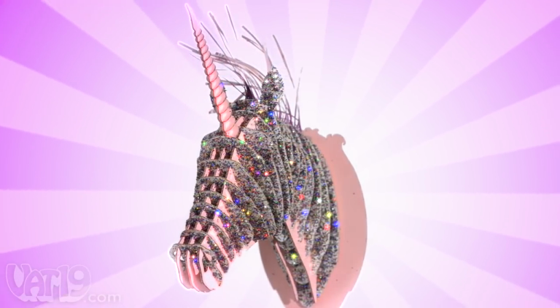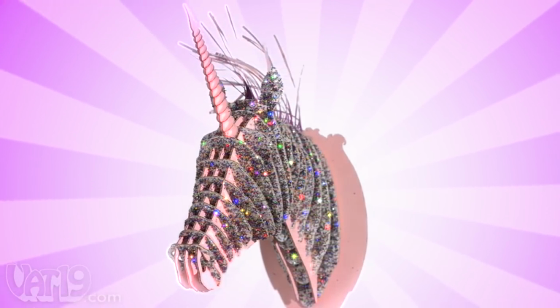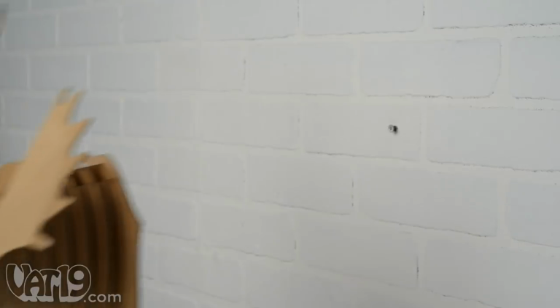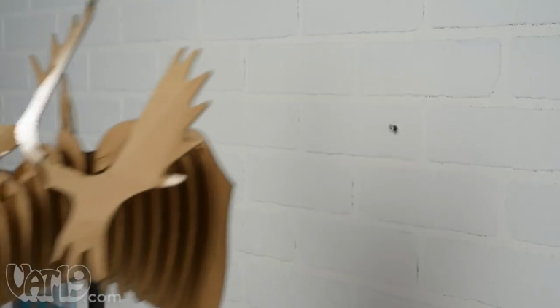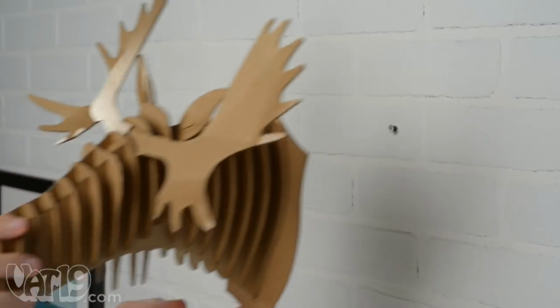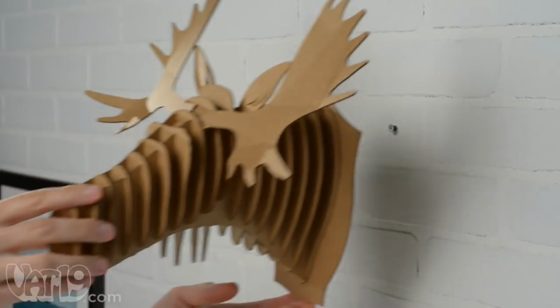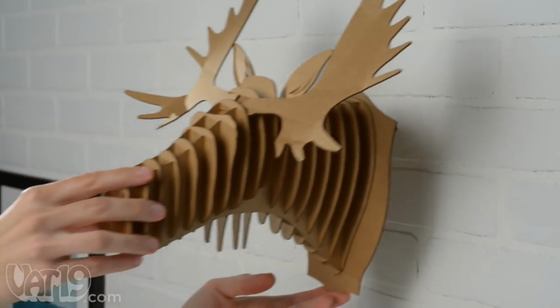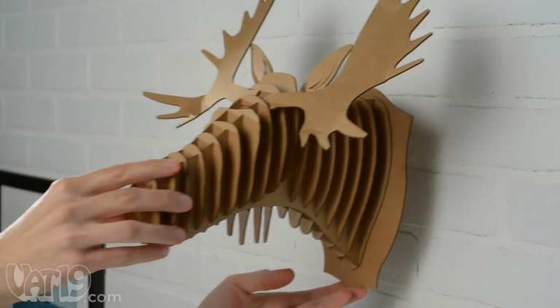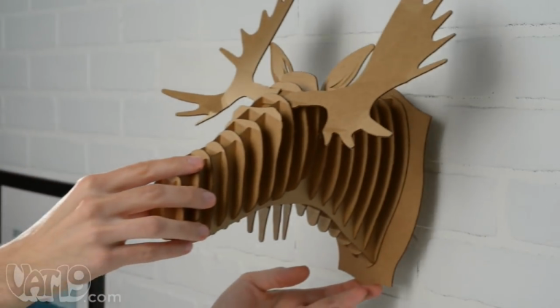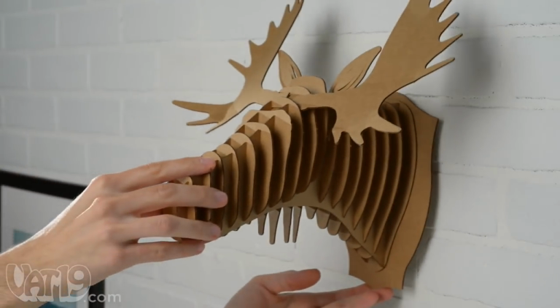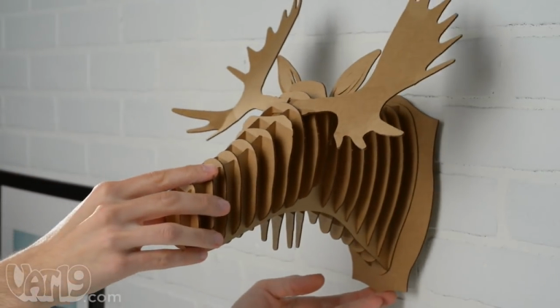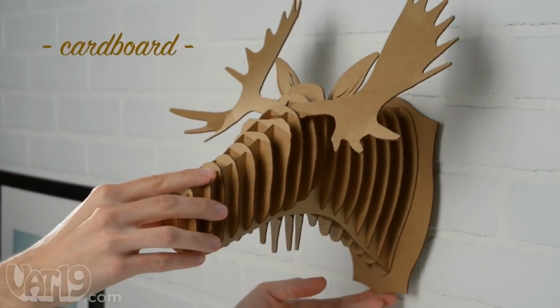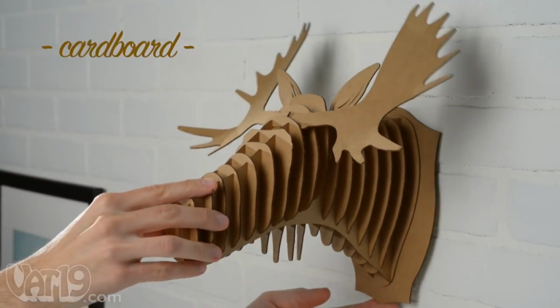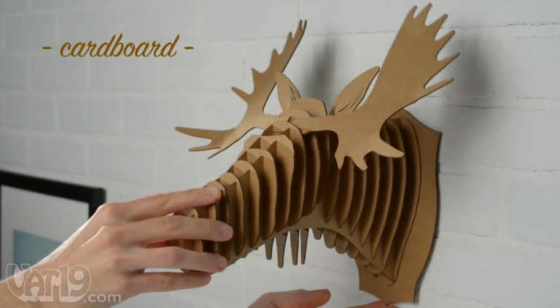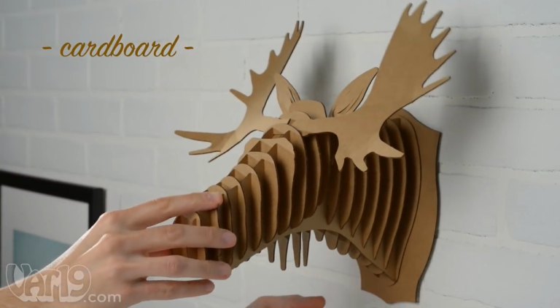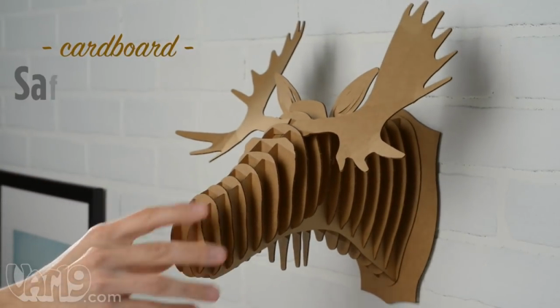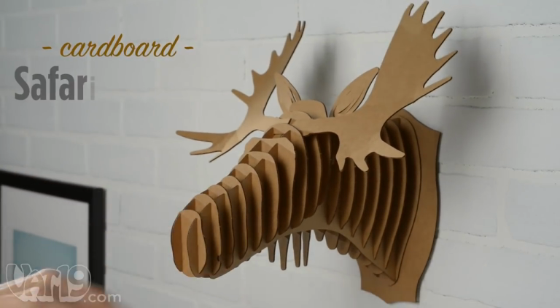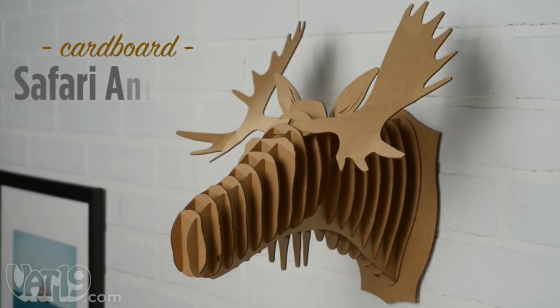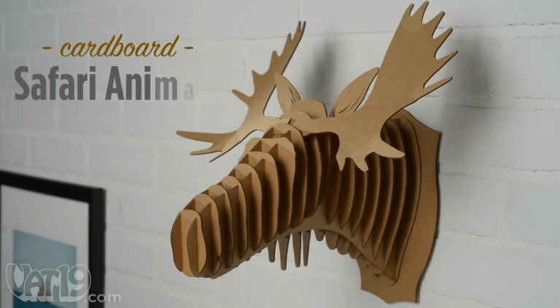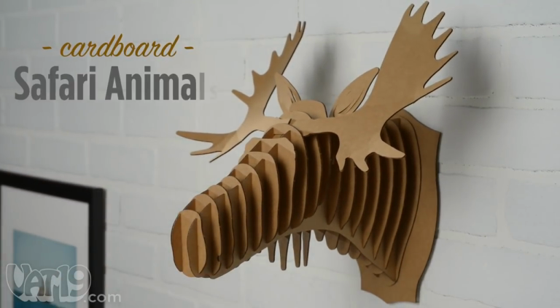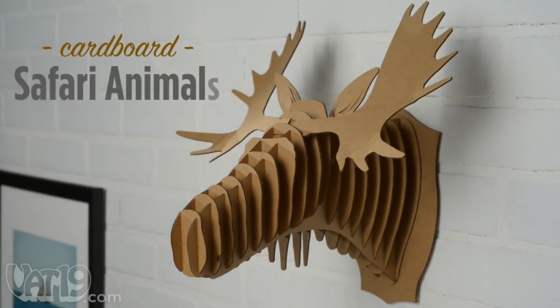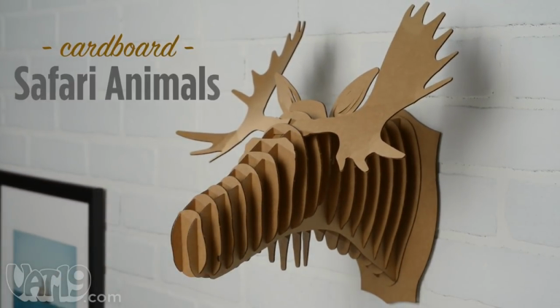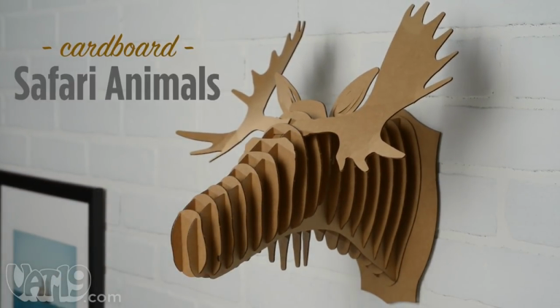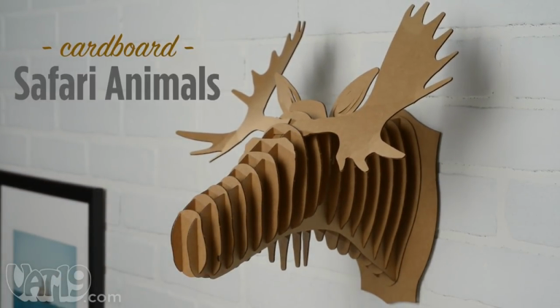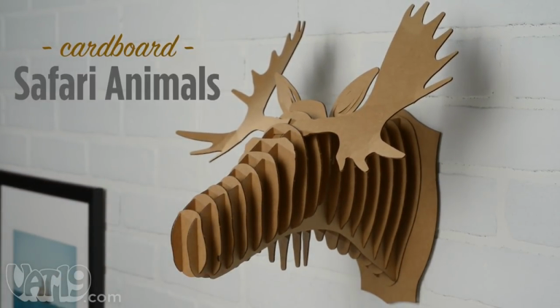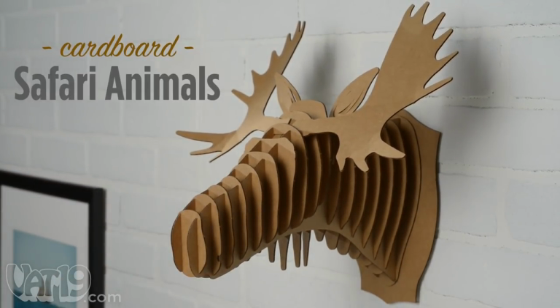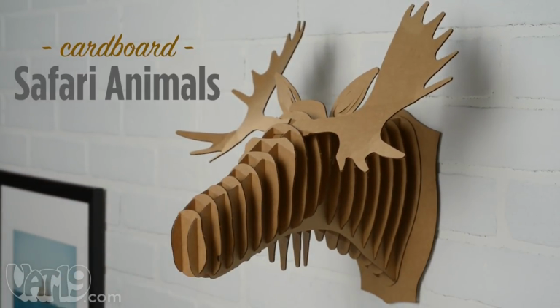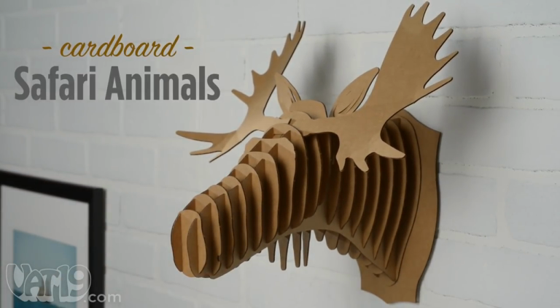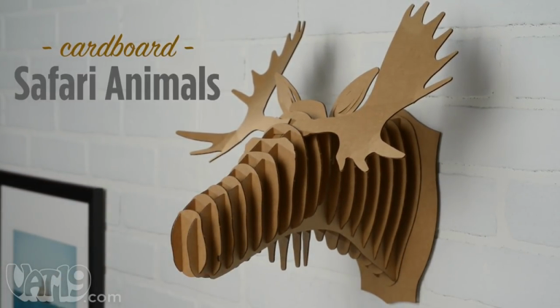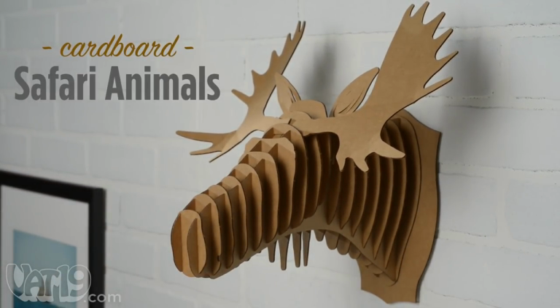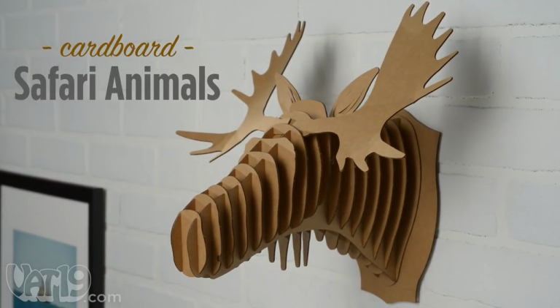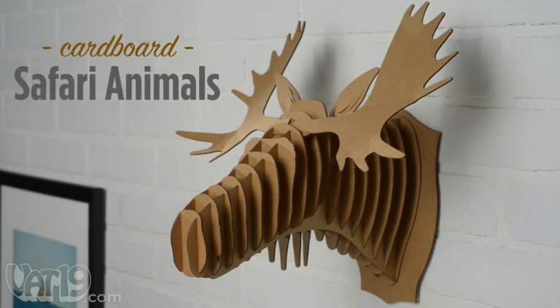Check out all the styles and buy cardboard safari animals now at Vat19.com.